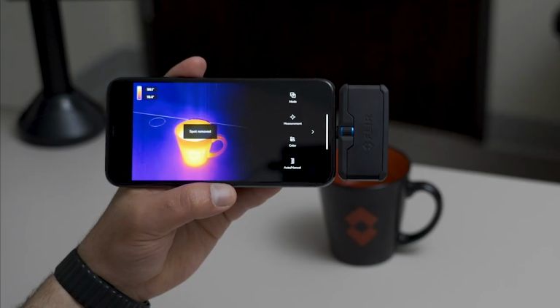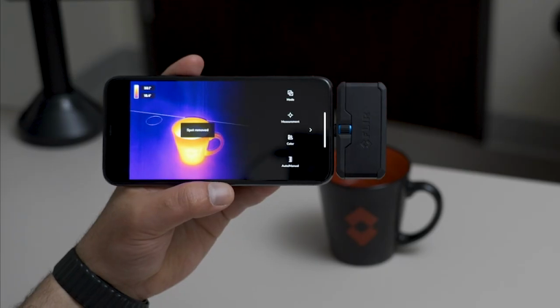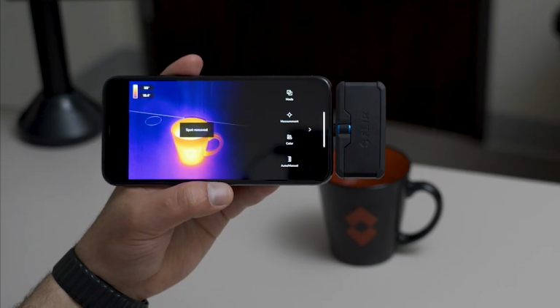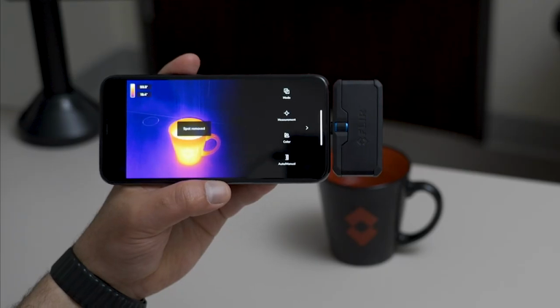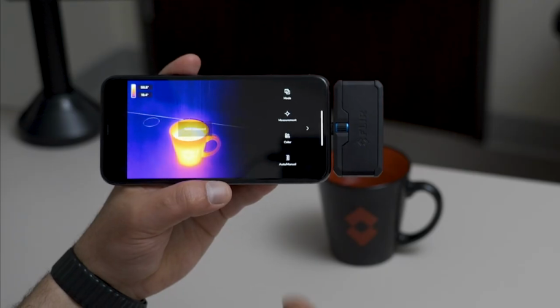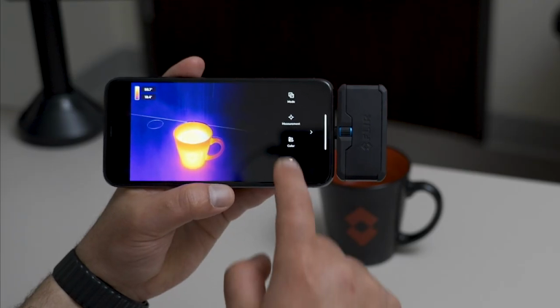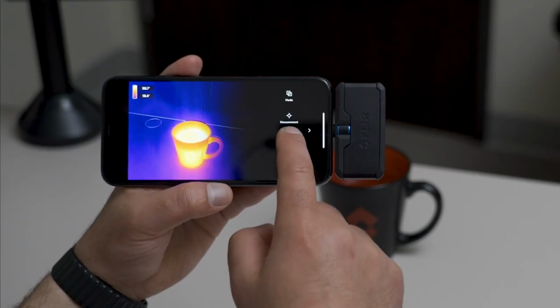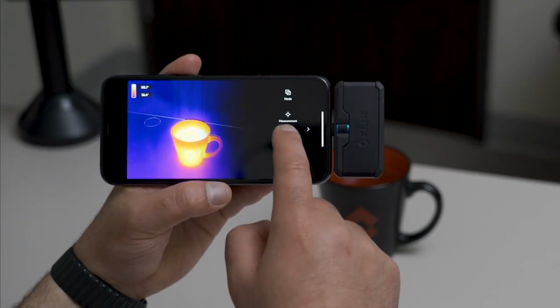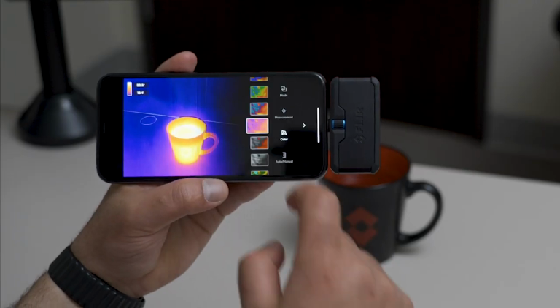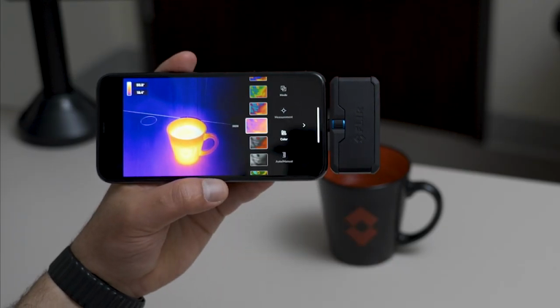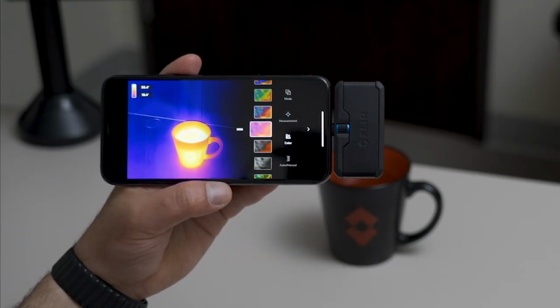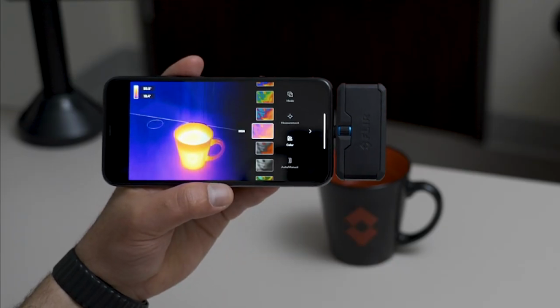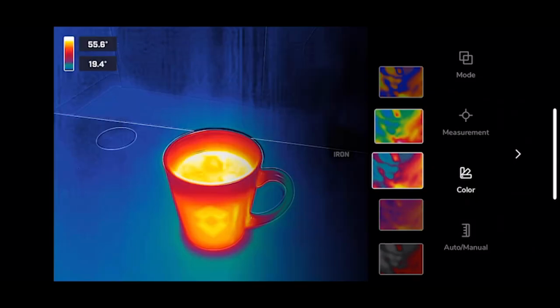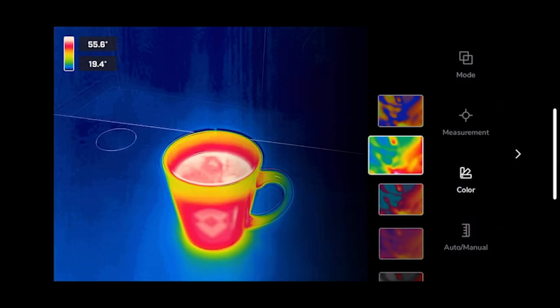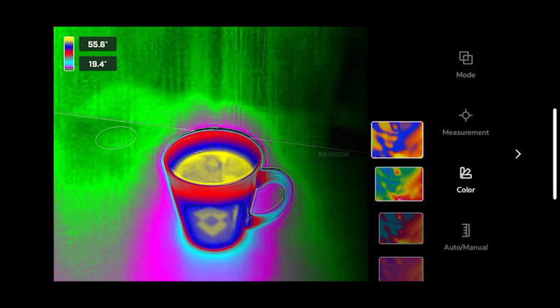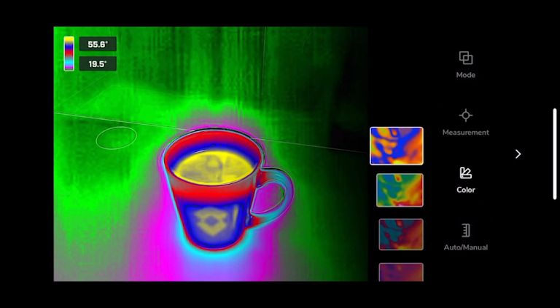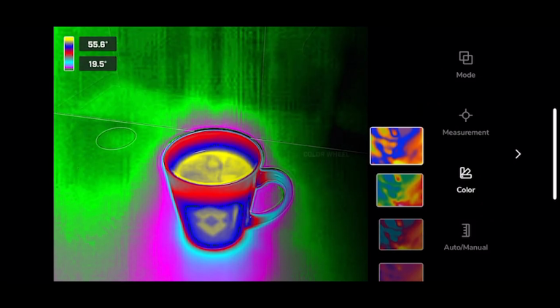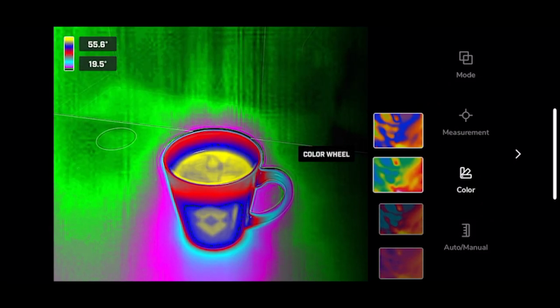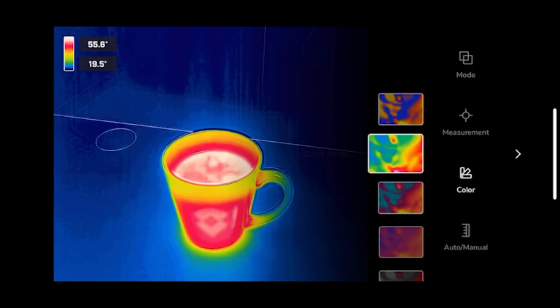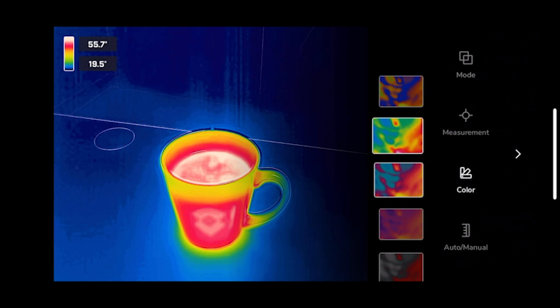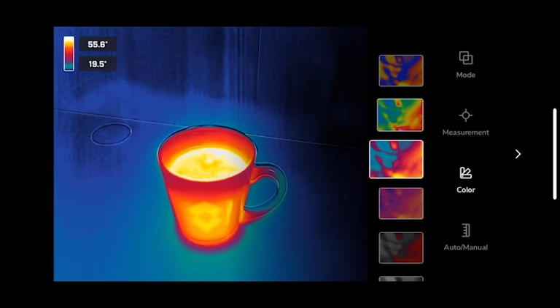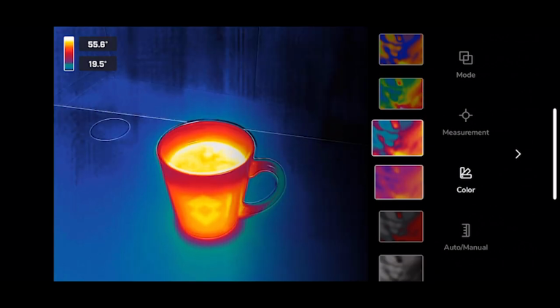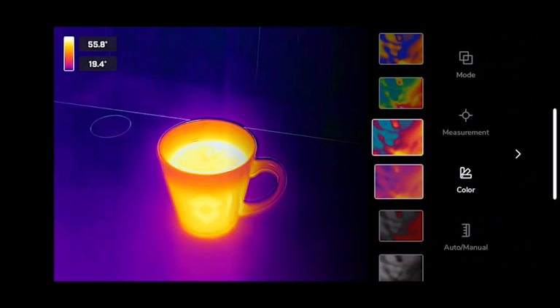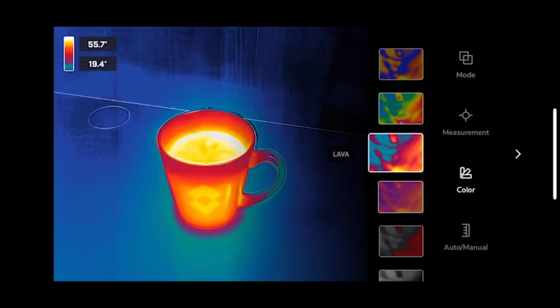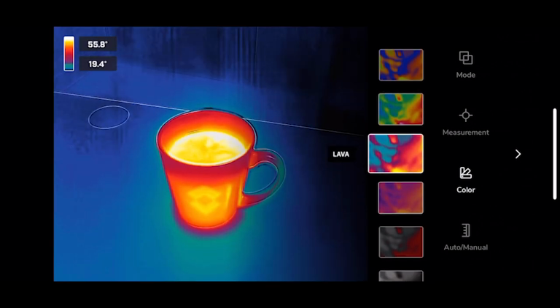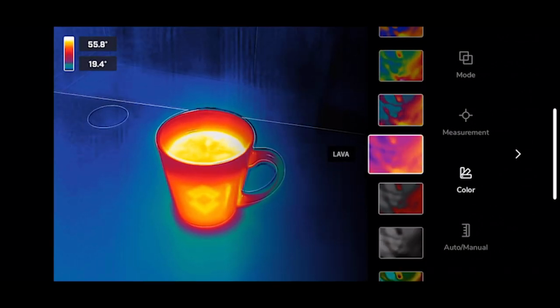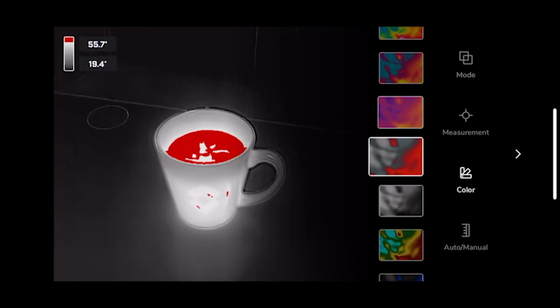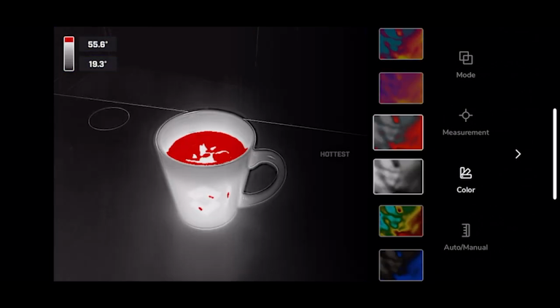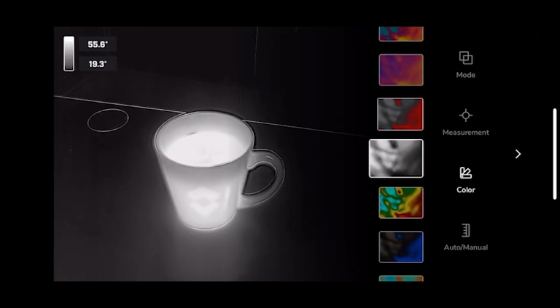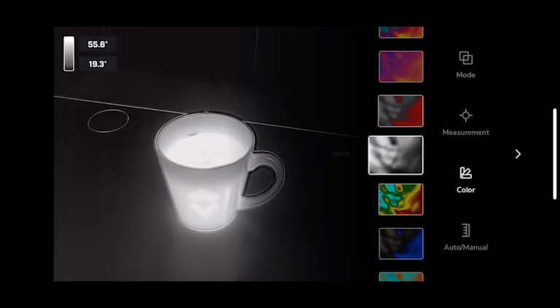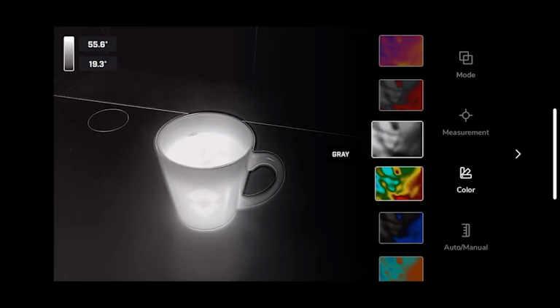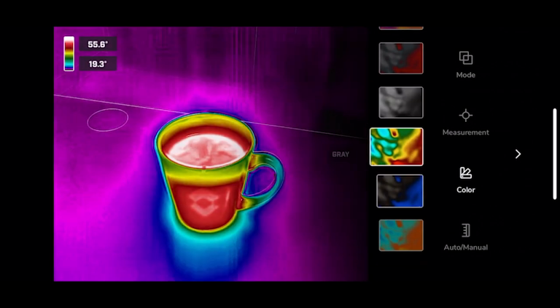Next are the color palettes. There are nine different color palettes to choose from in the FLIR 1 application.